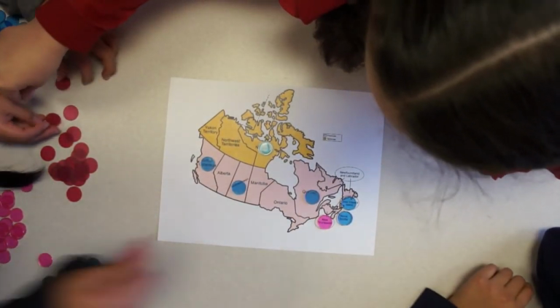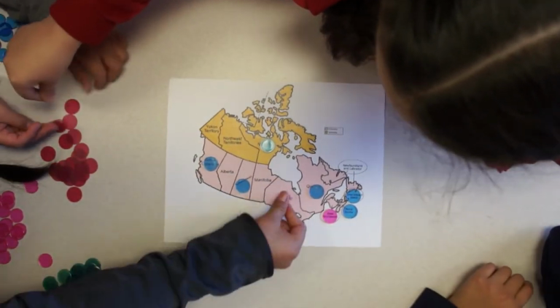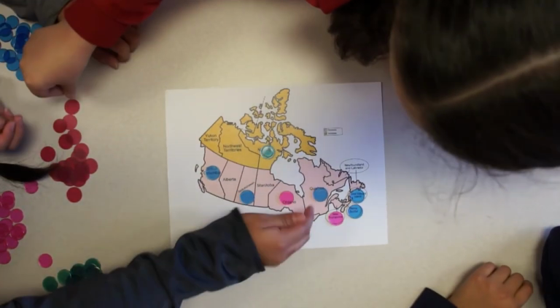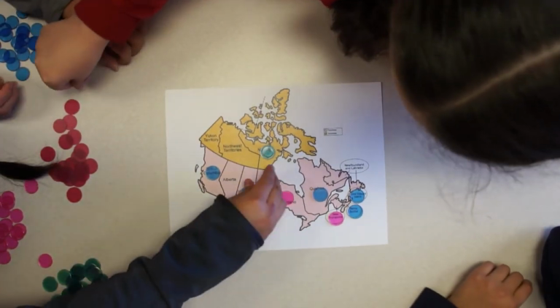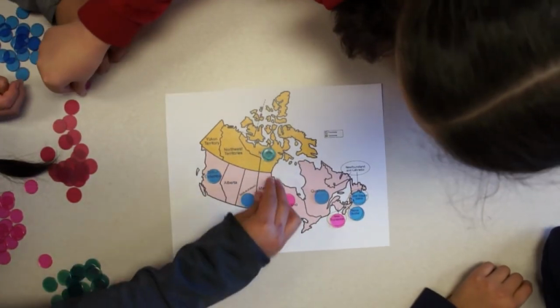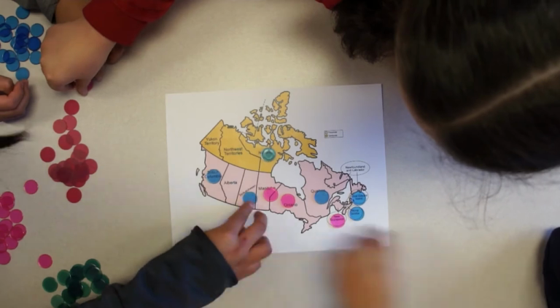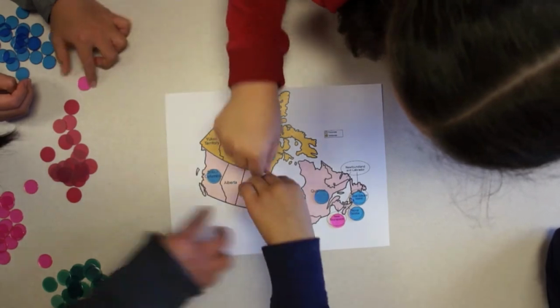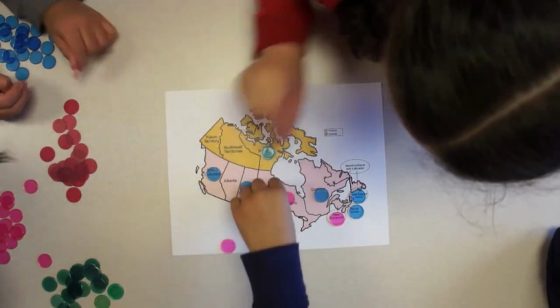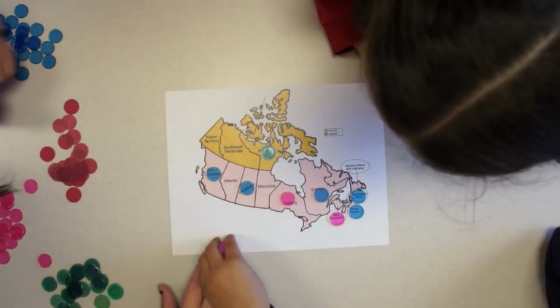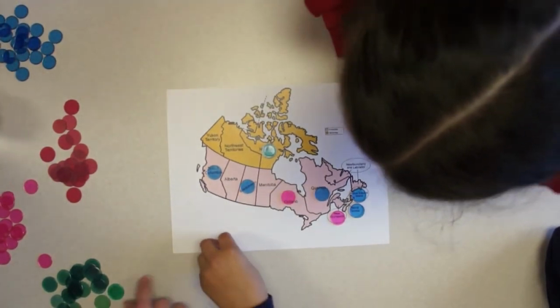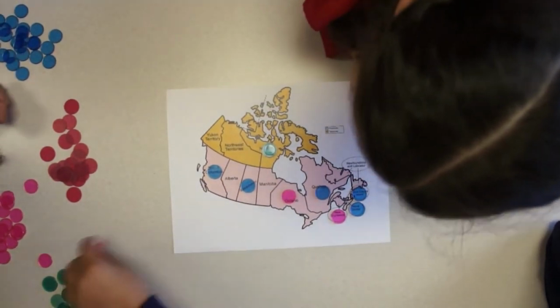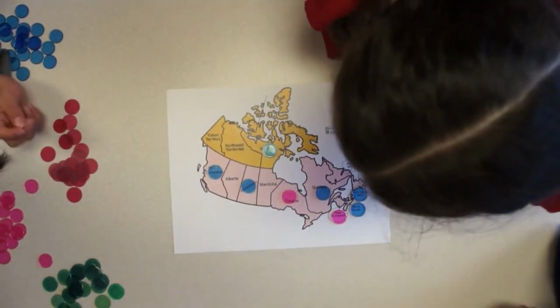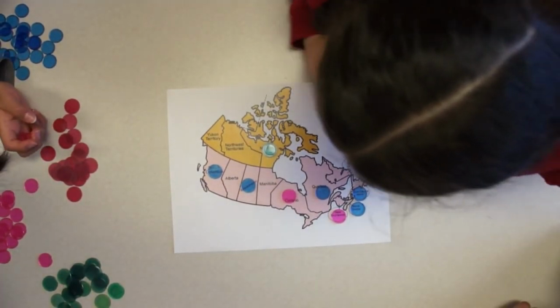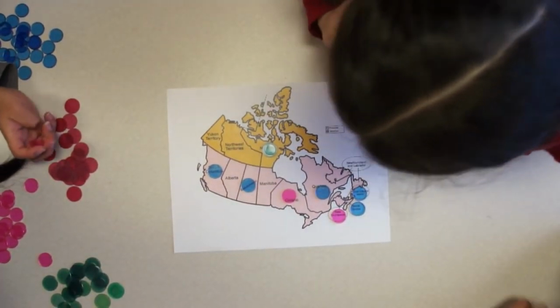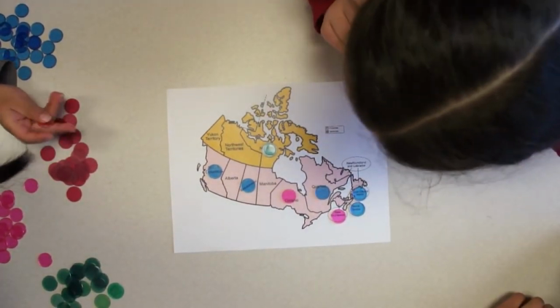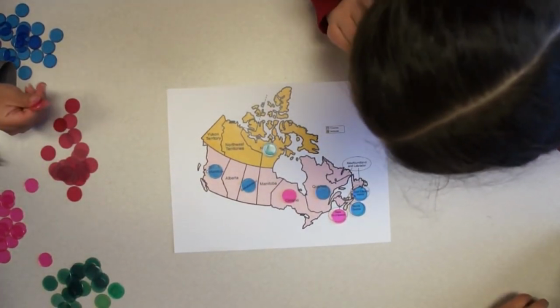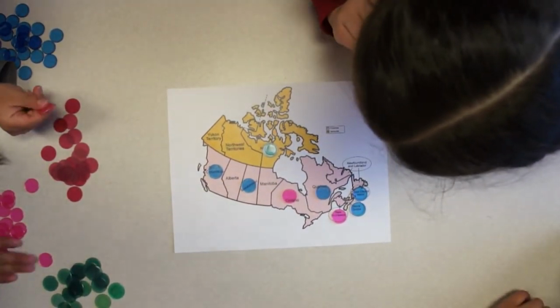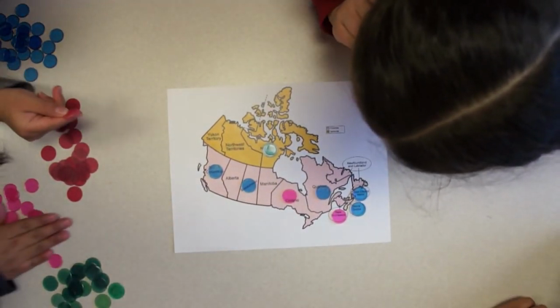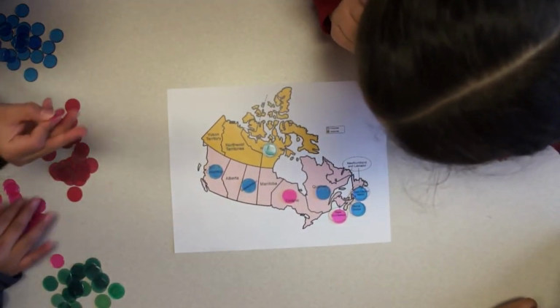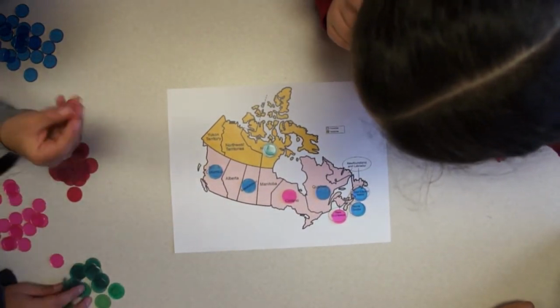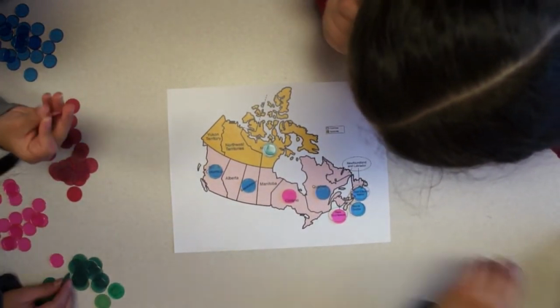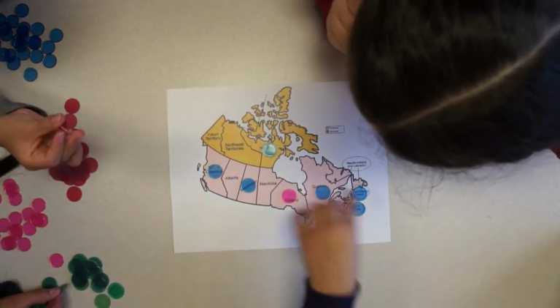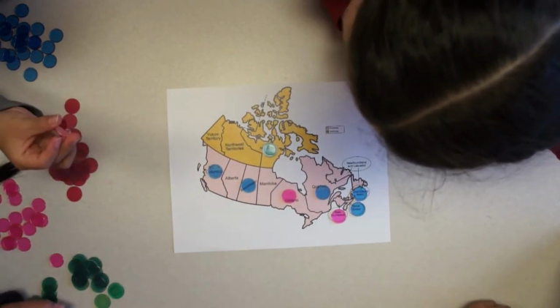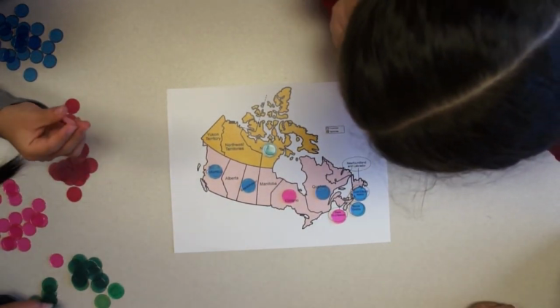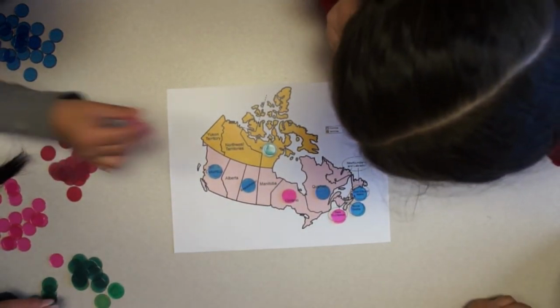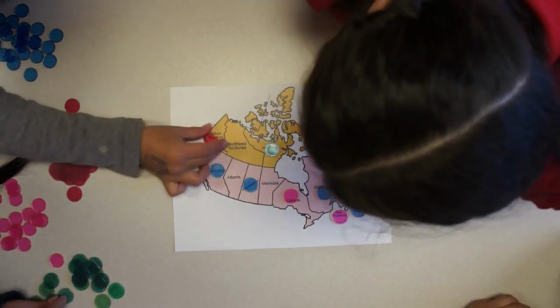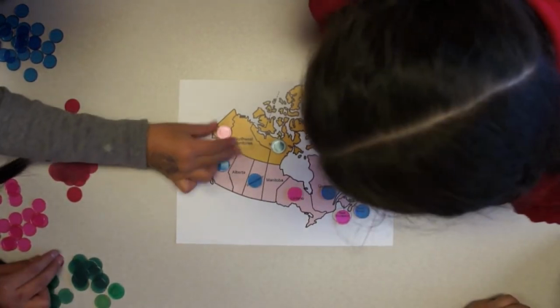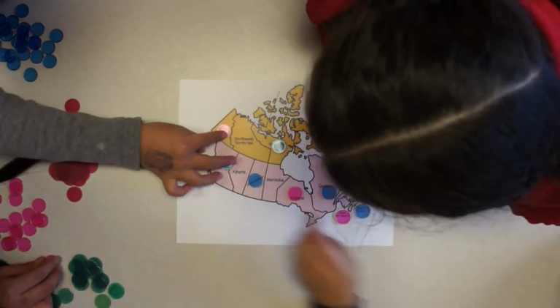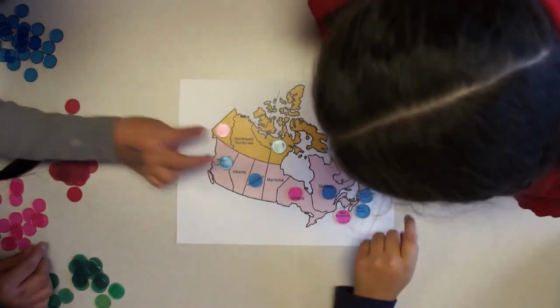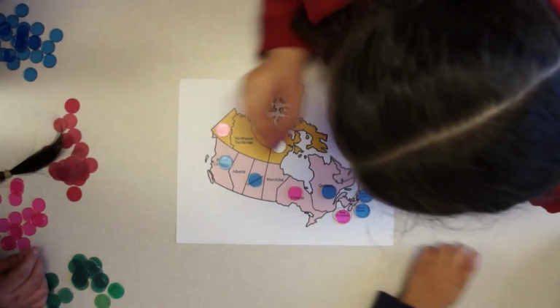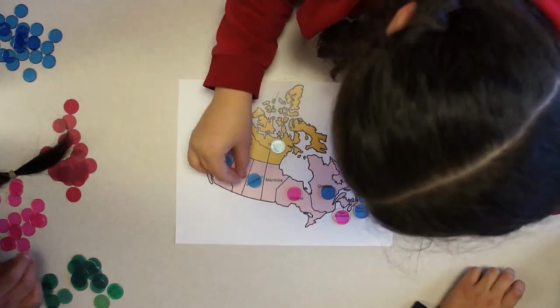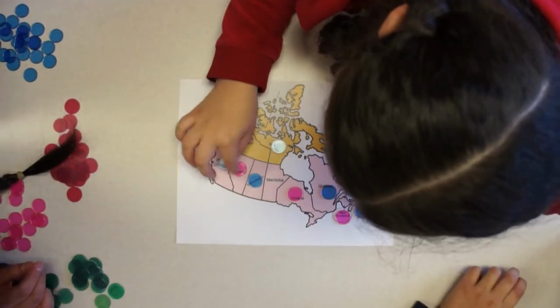Using the second color, place as many tokens on the map as possible. Record how many tokens you use. Repeat for the third, fourth, and fifth colors.